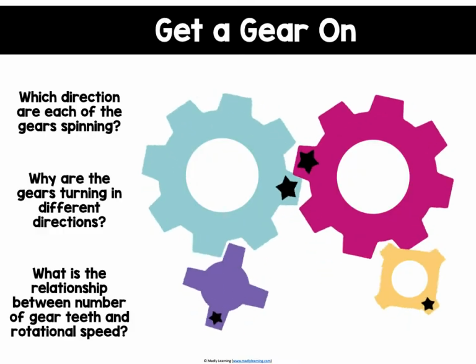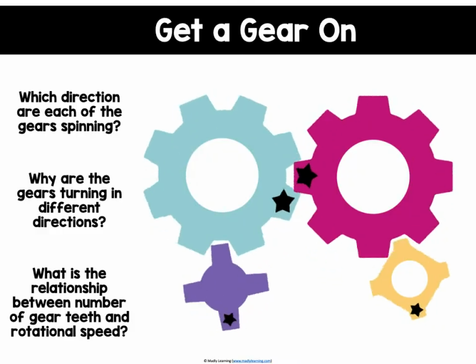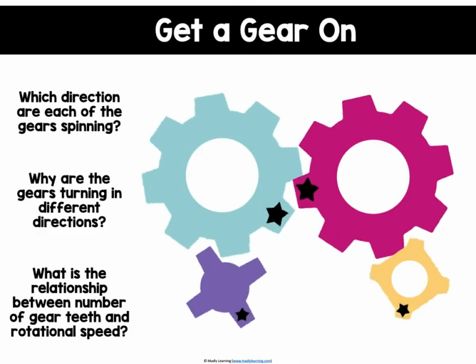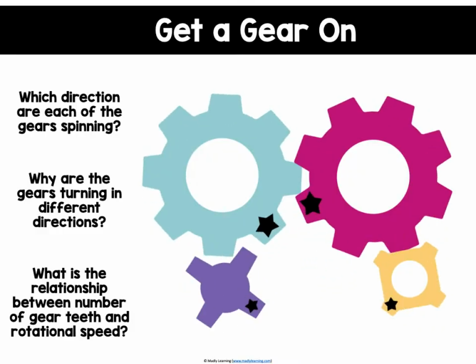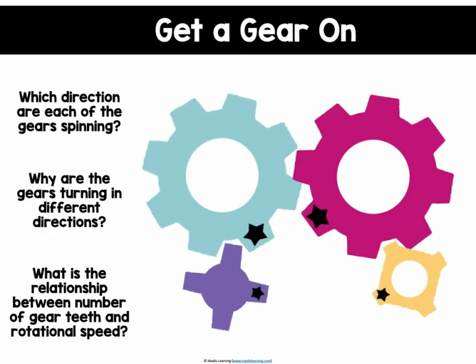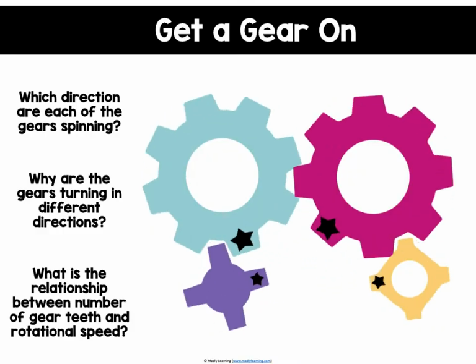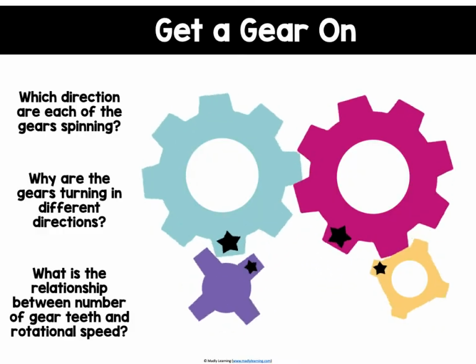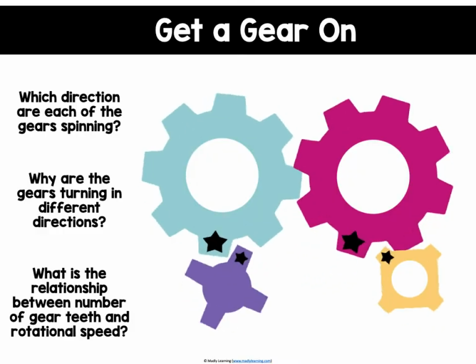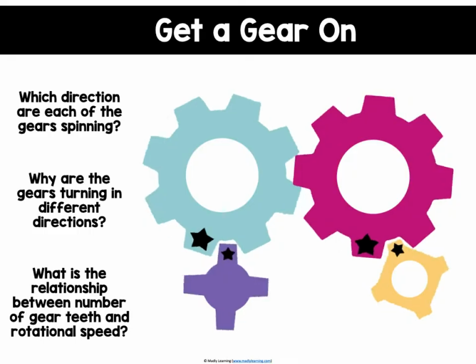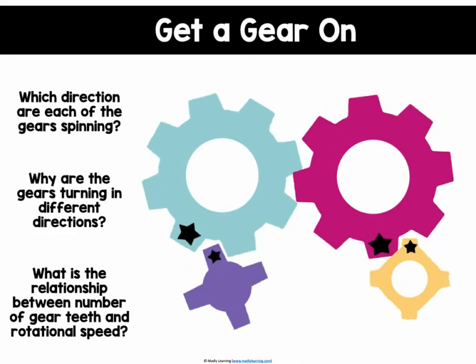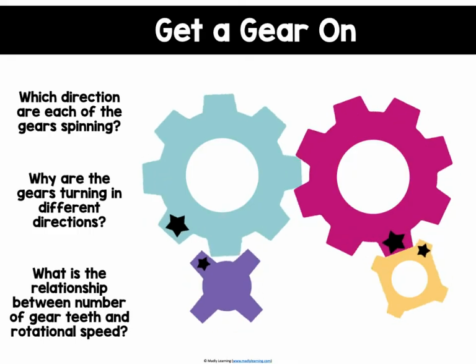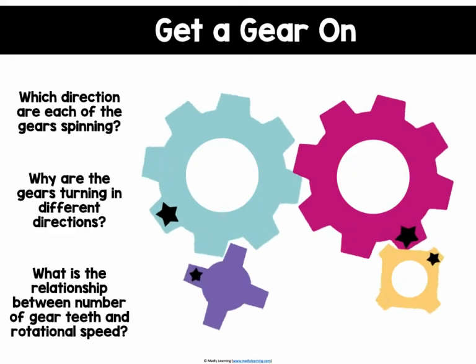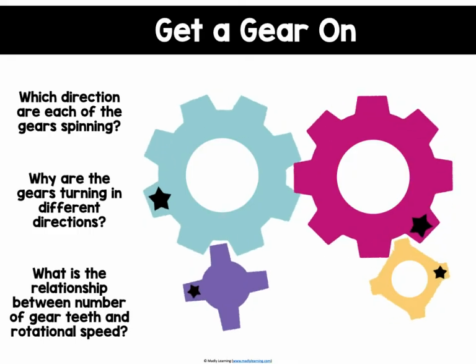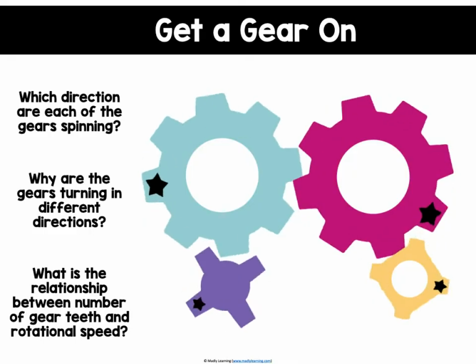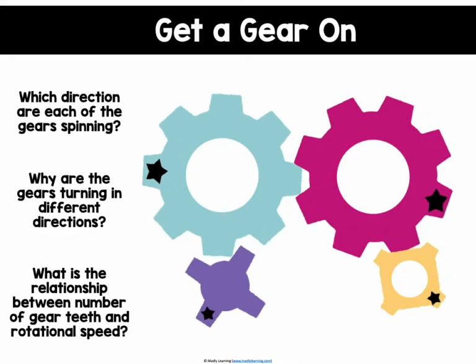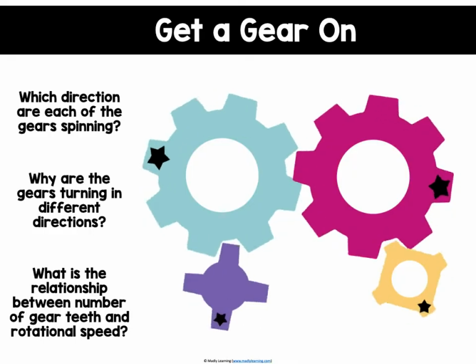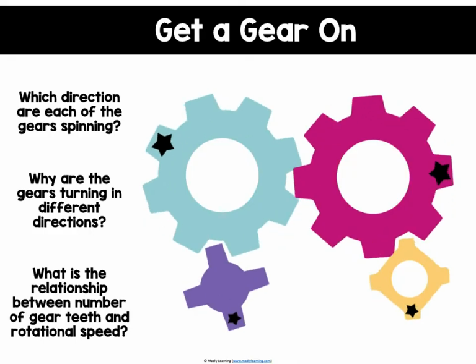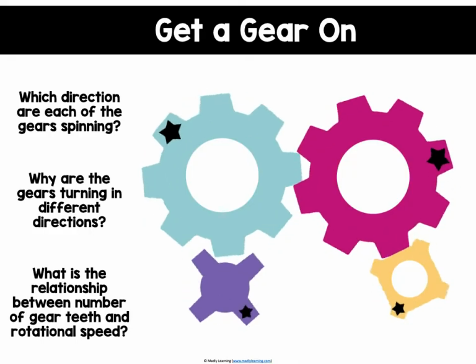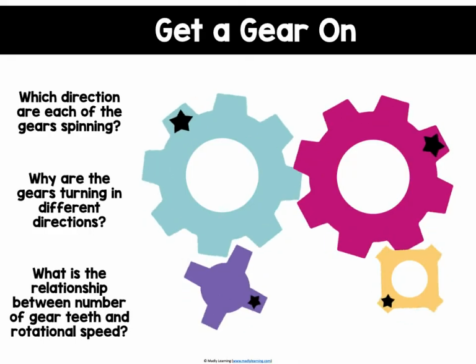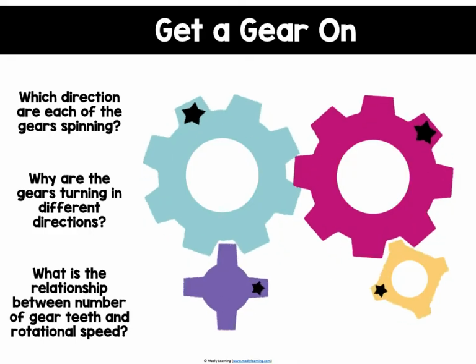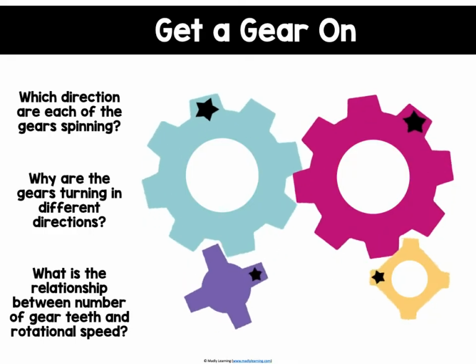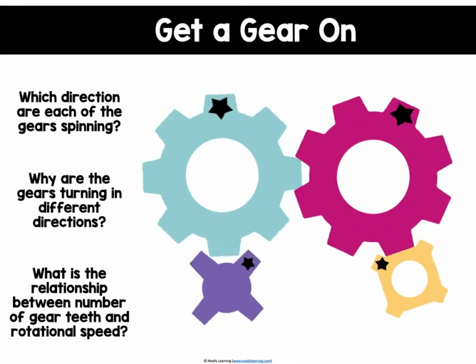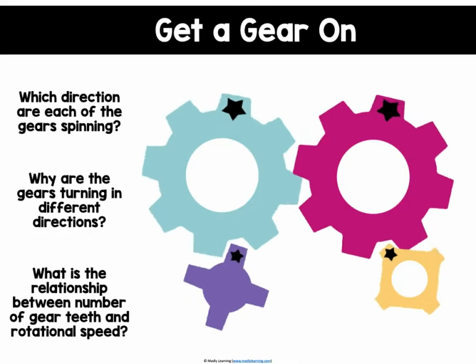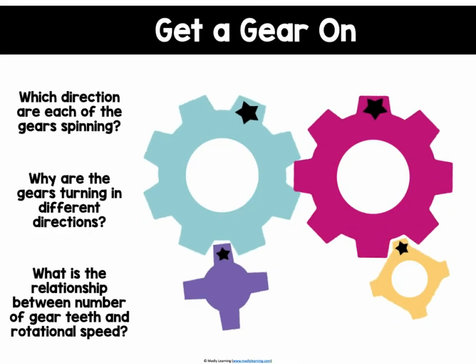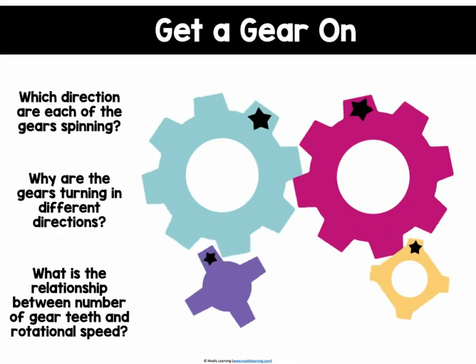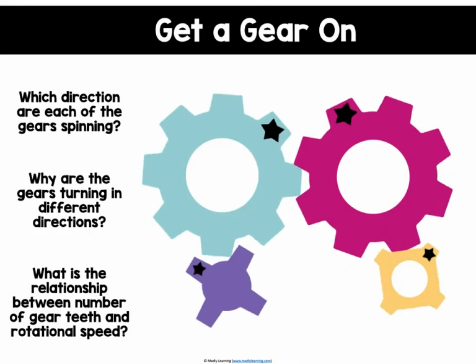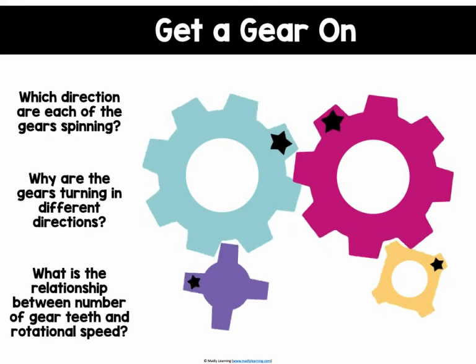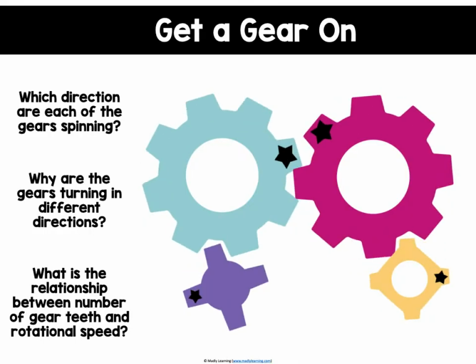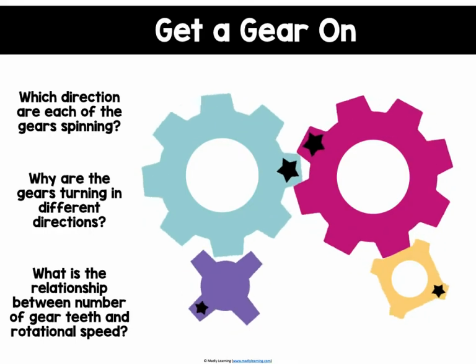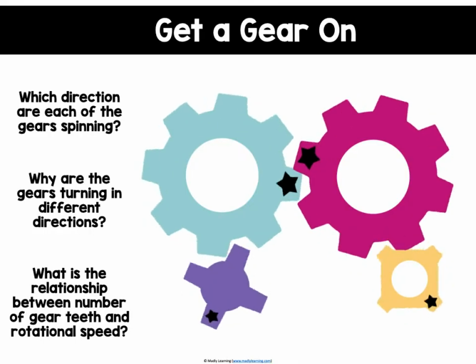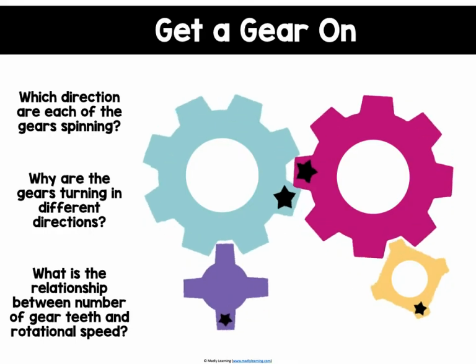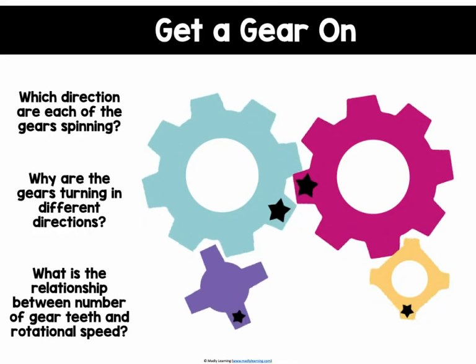Looking at gears of different sizes is called gear ratios — being able to have gears of different sizes to achieve different speeds or forces.